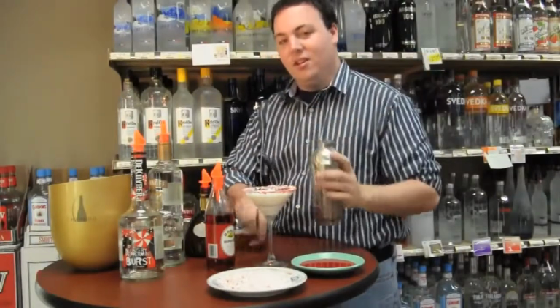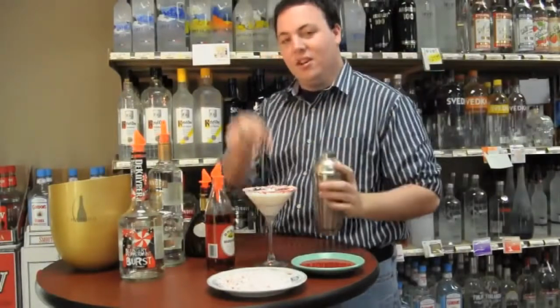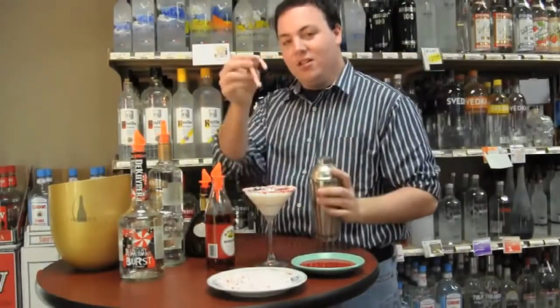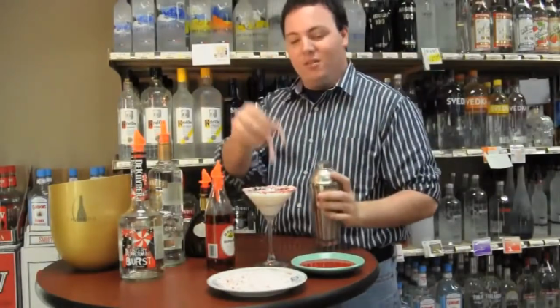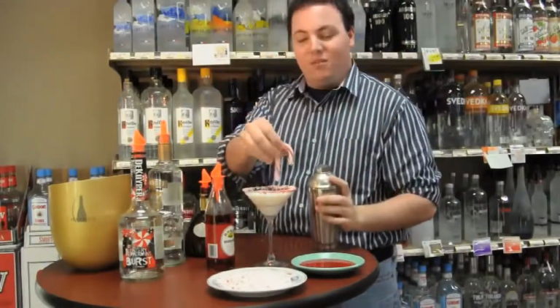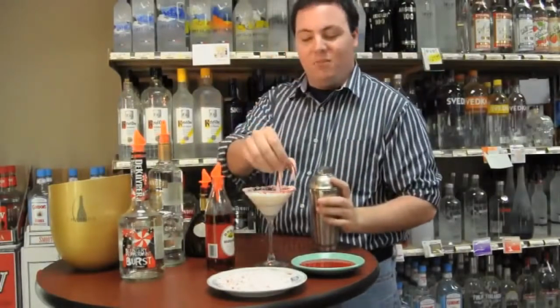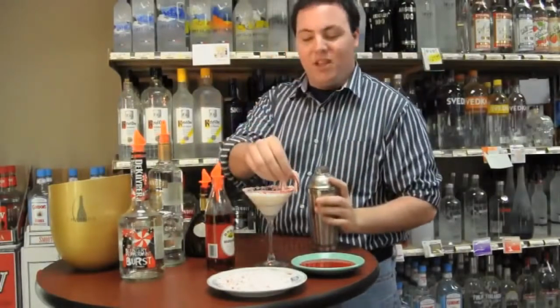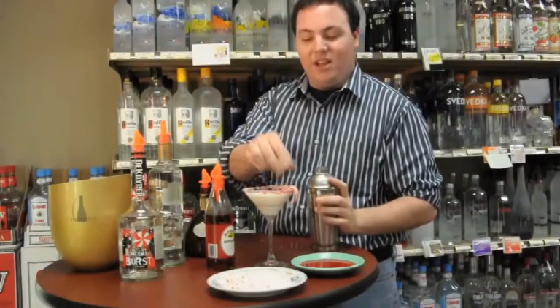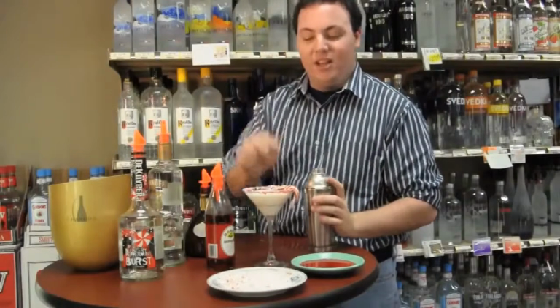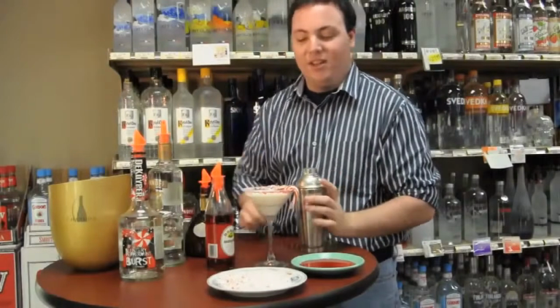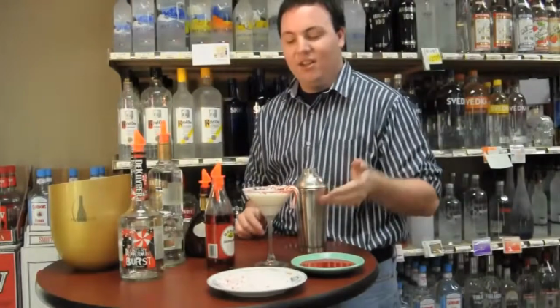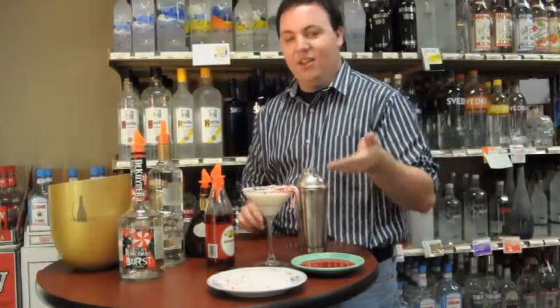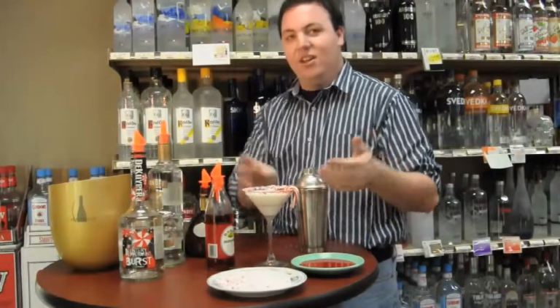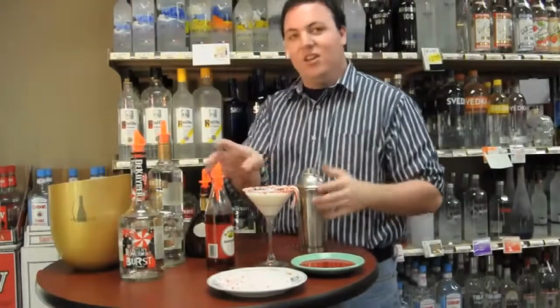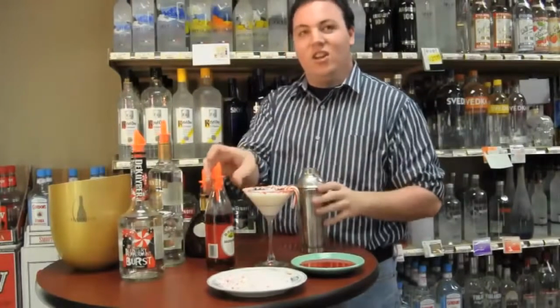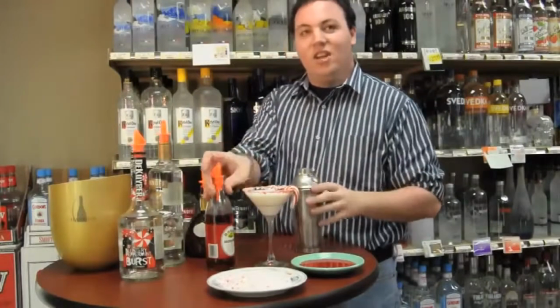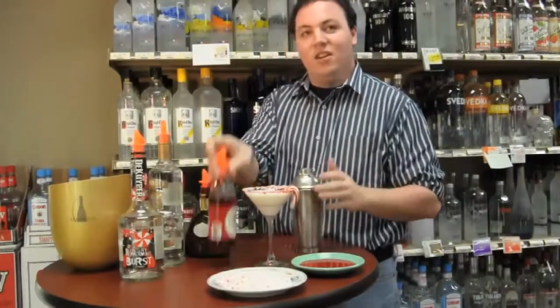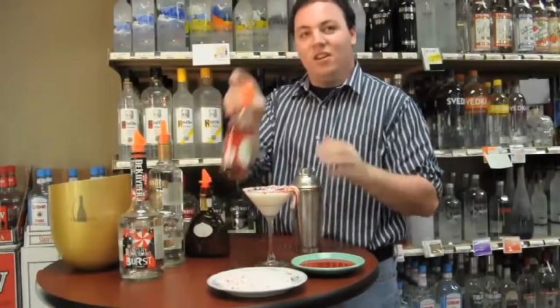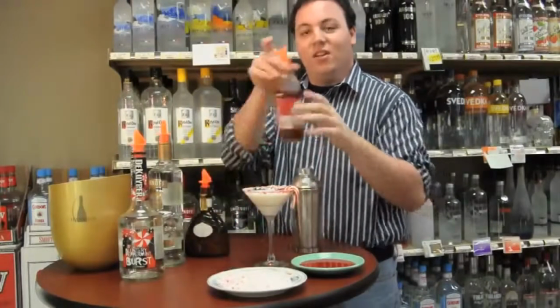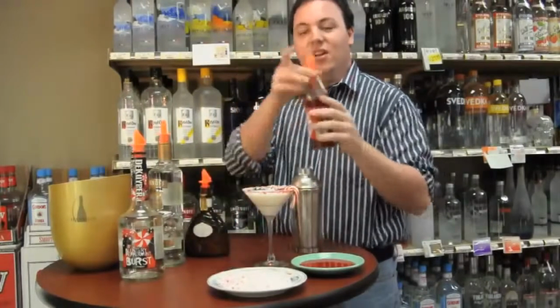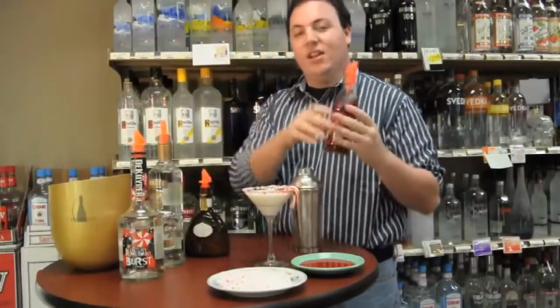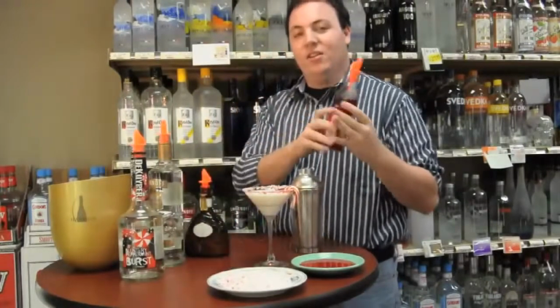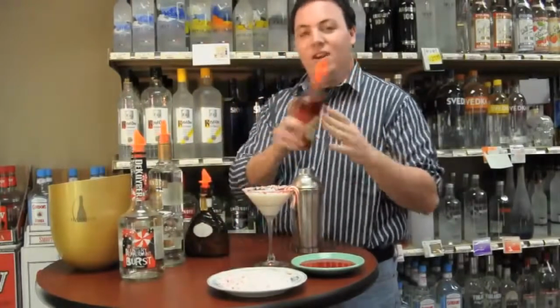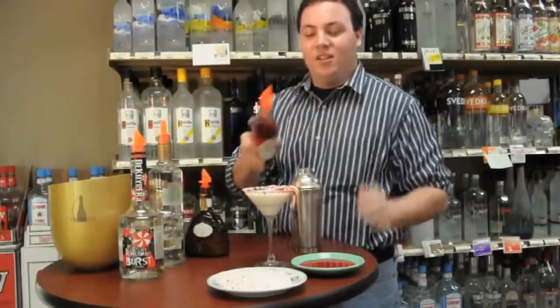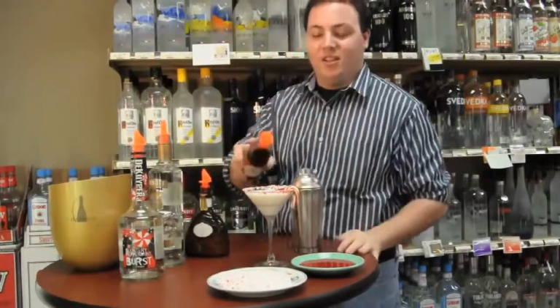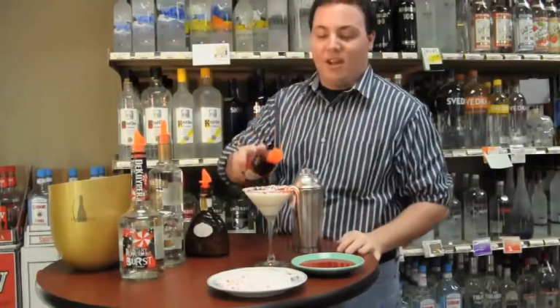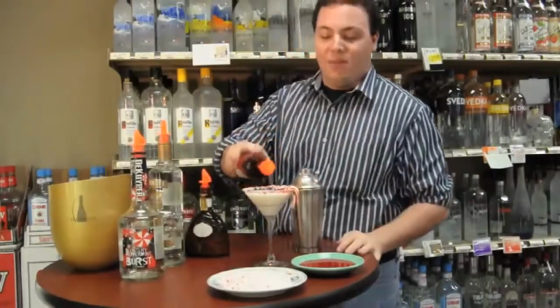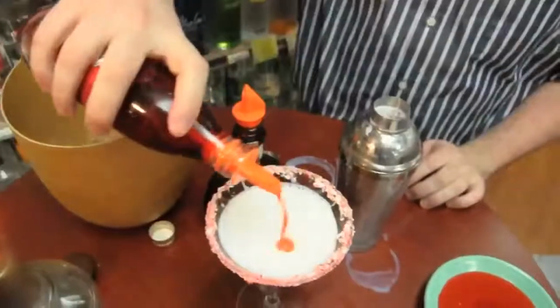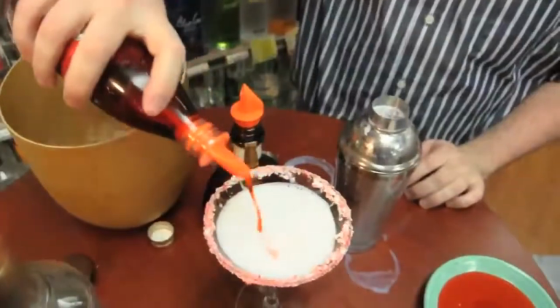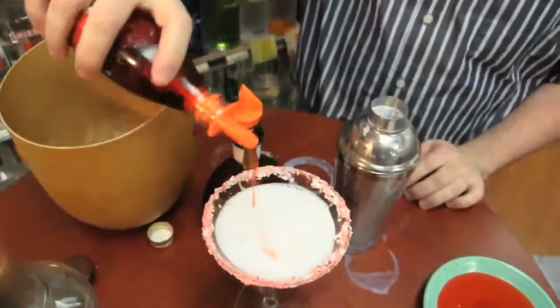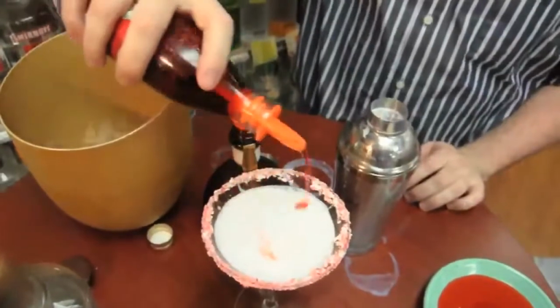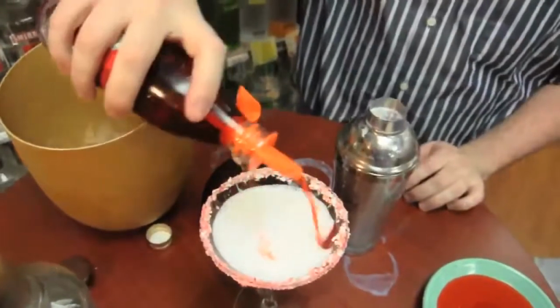Garnish it with the mini candy cane. You can even go ahead and add a little grenadine to the top and swirl it around.